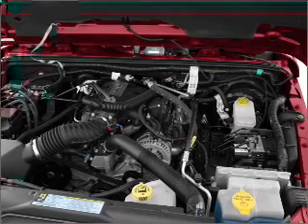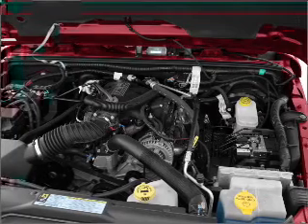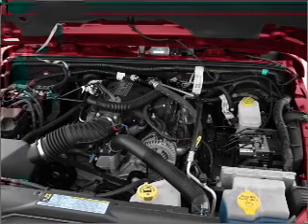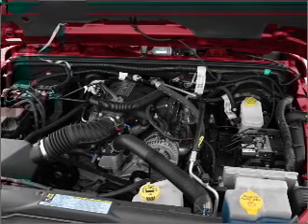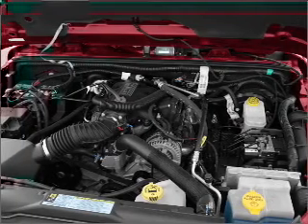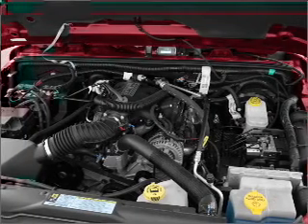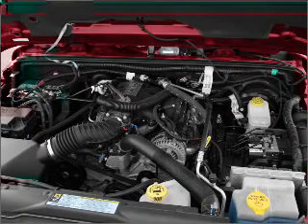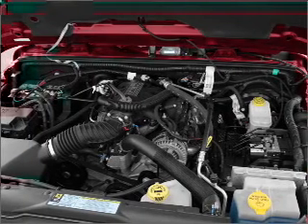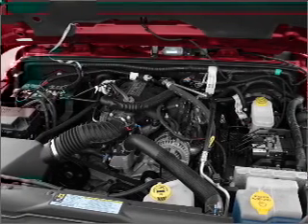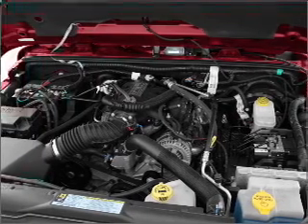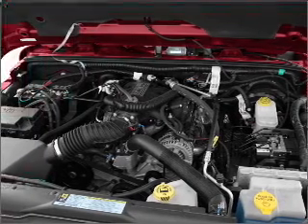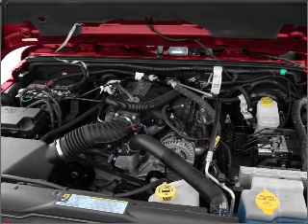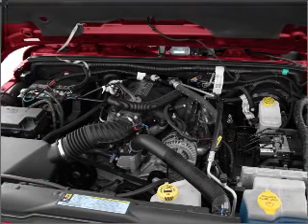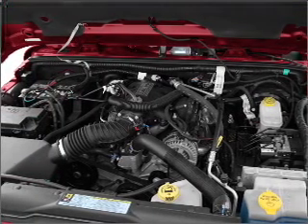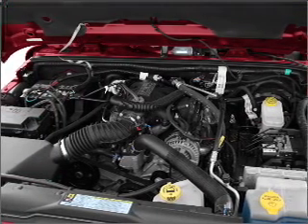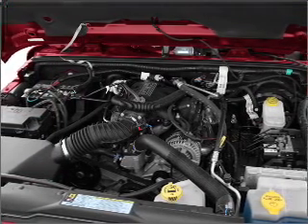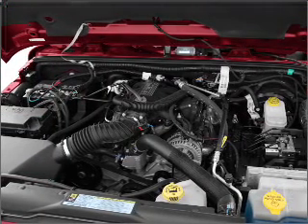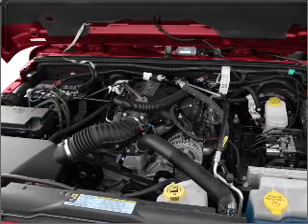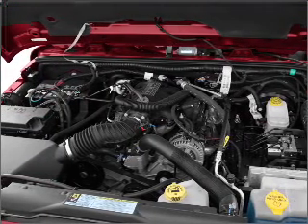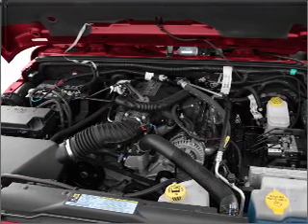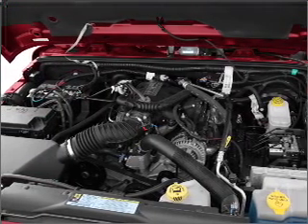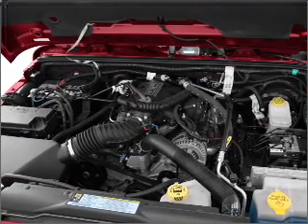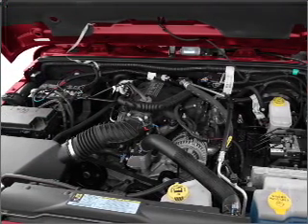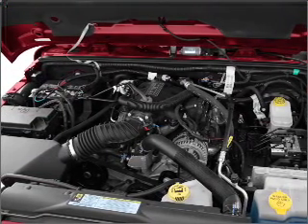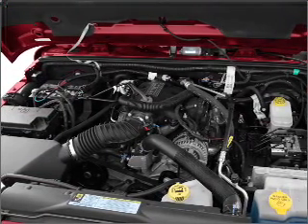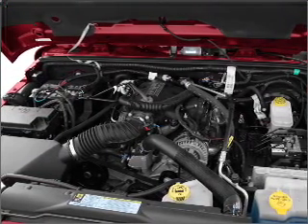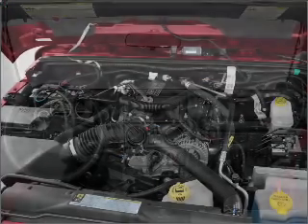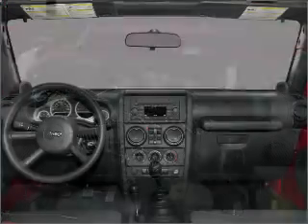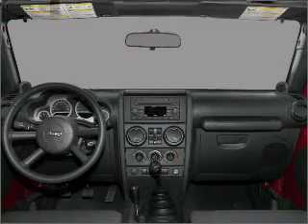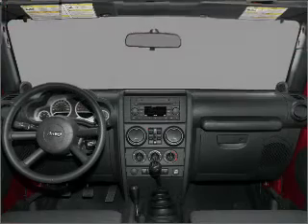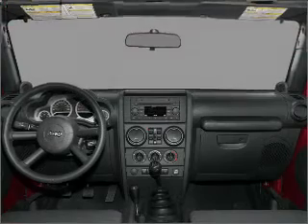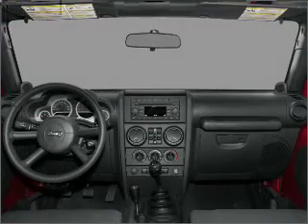Steering, an alarm system, an AM FM stereo with a CD player, and an adjustable tilt steering wheel.